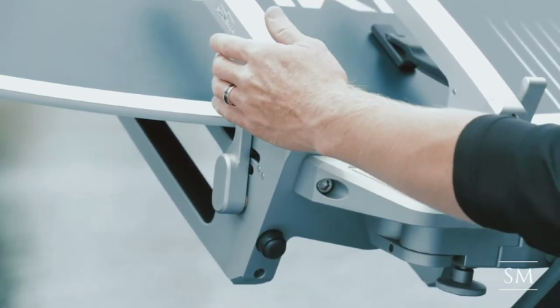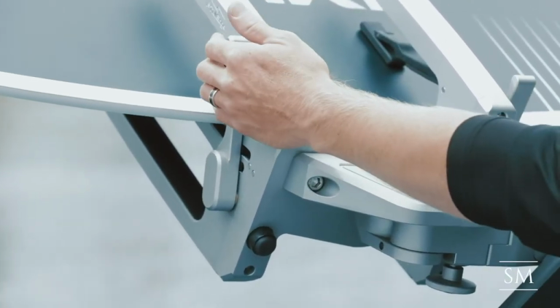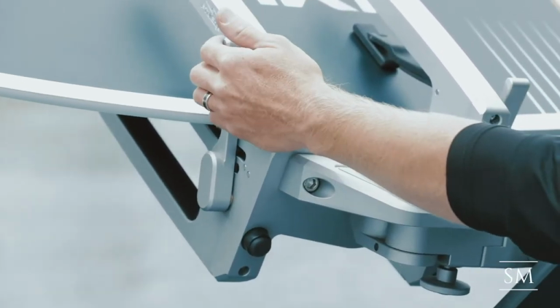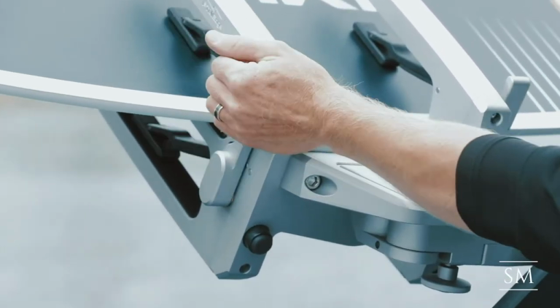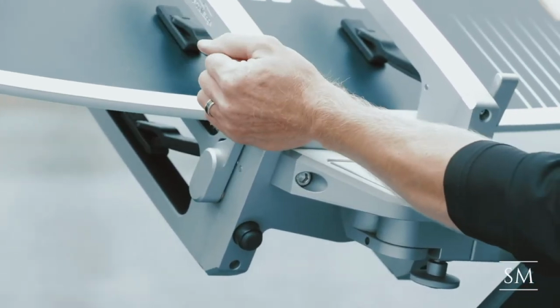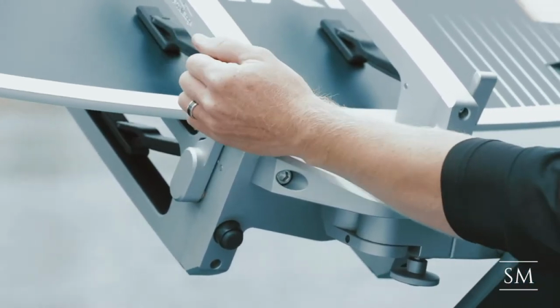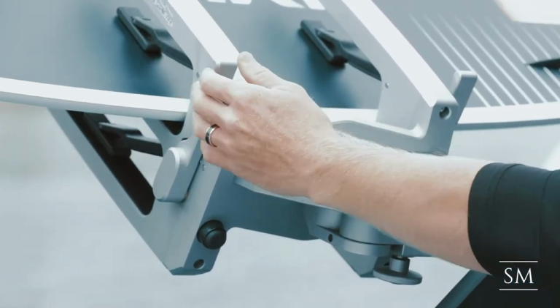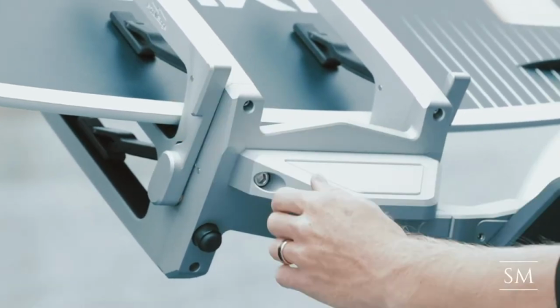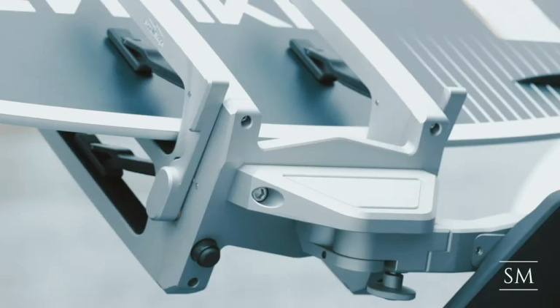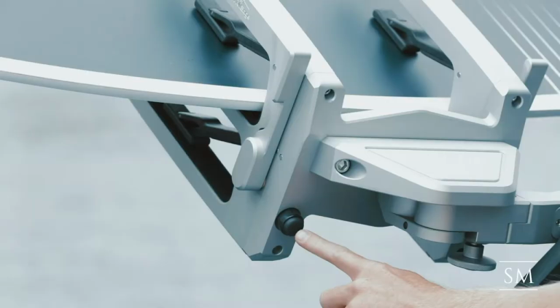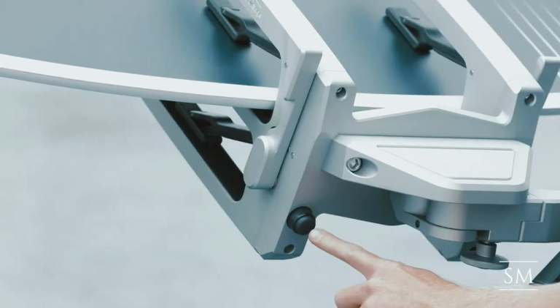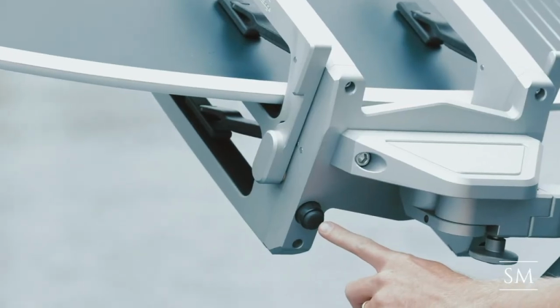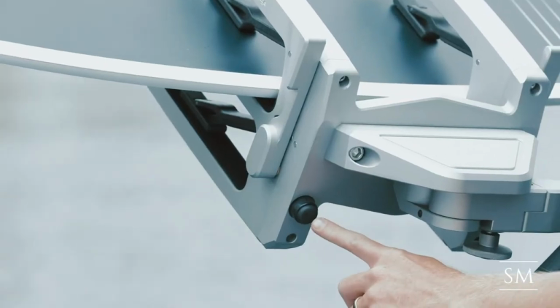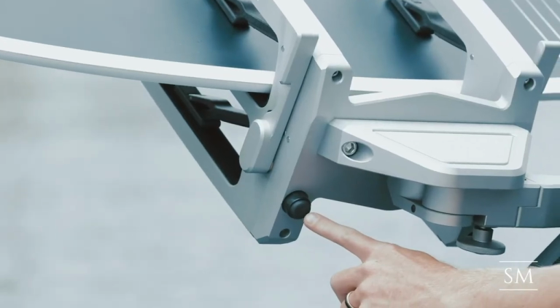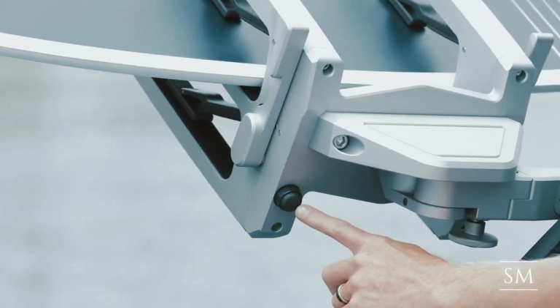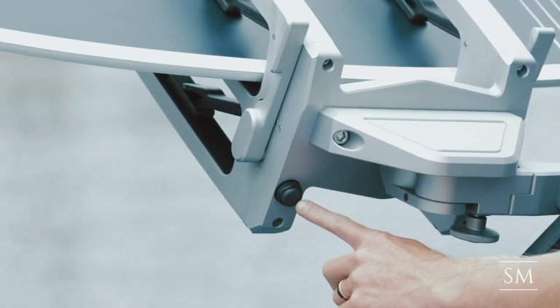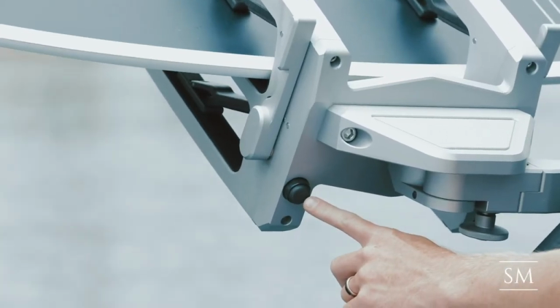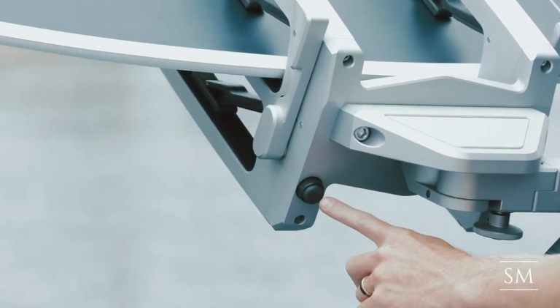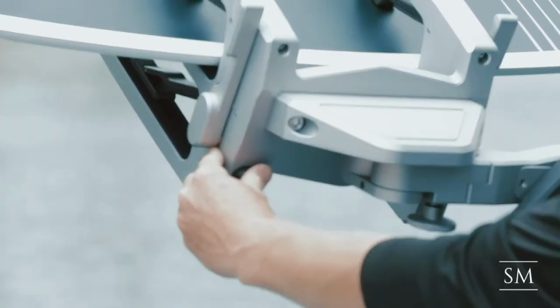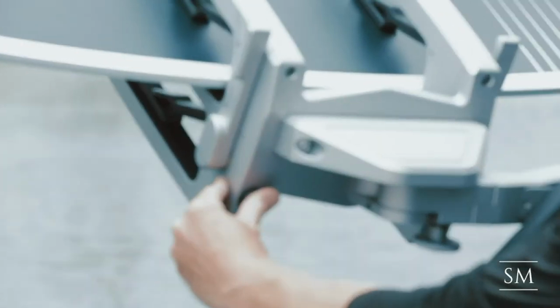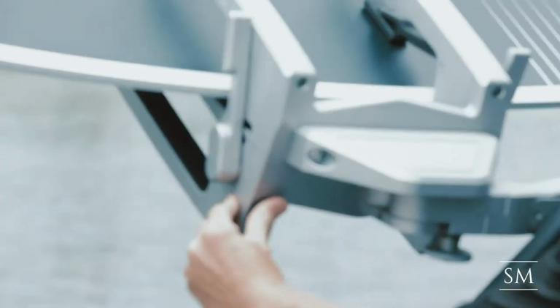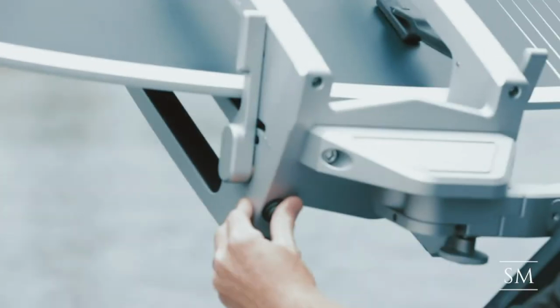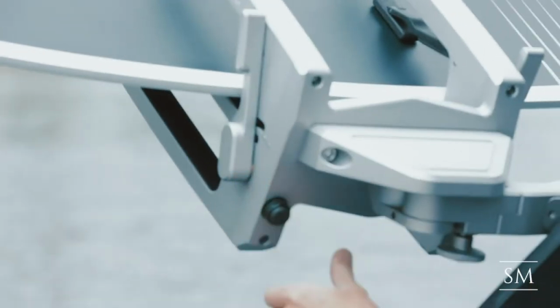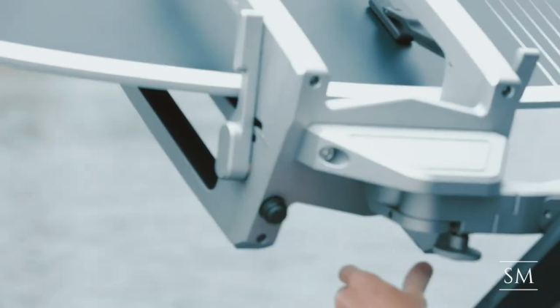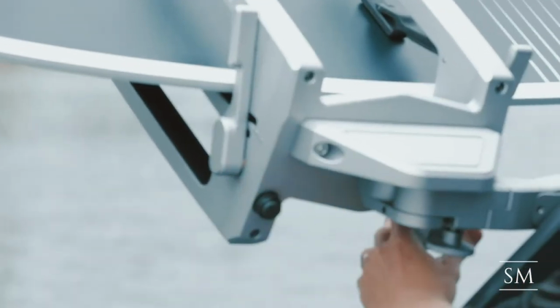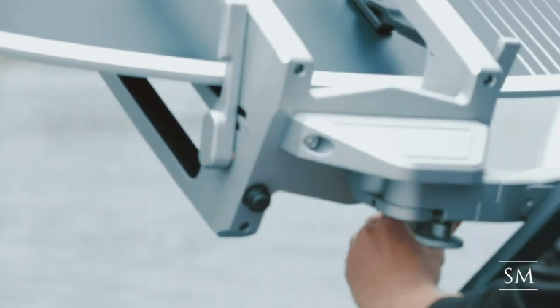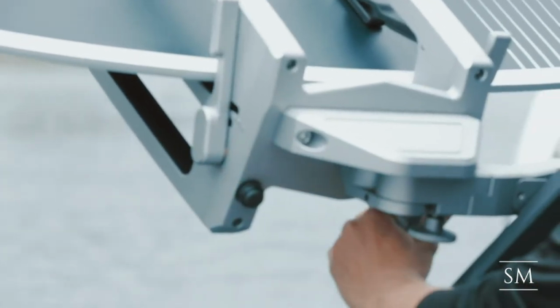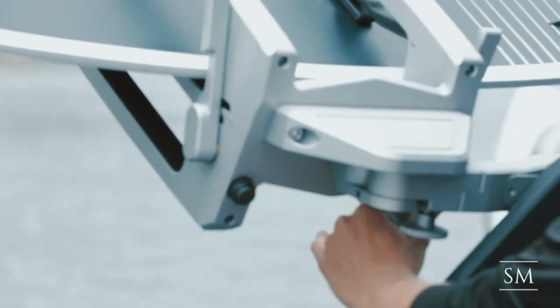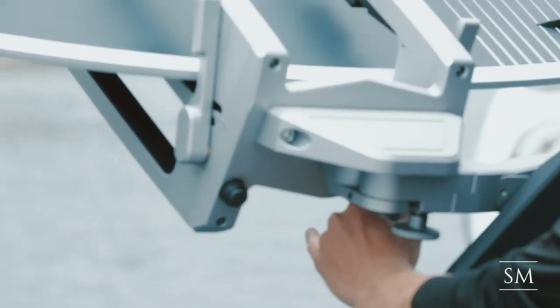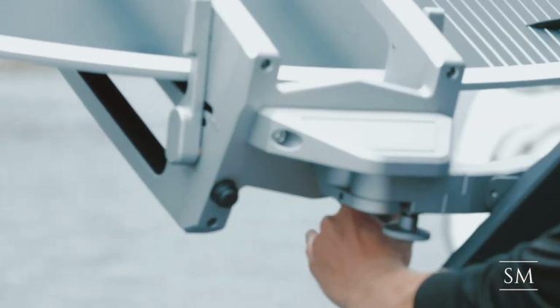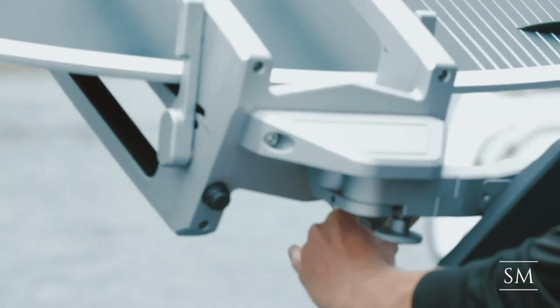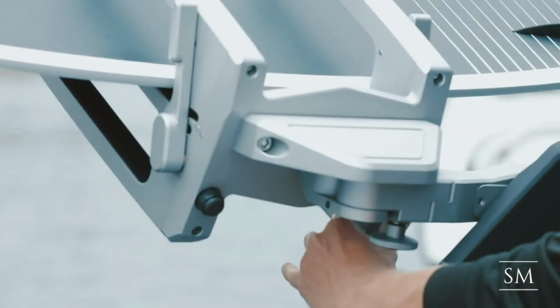To secure the boards in place, pull down on the clamp levers on either side. To release the clamps, press on the black buttons on the back side of each fork.